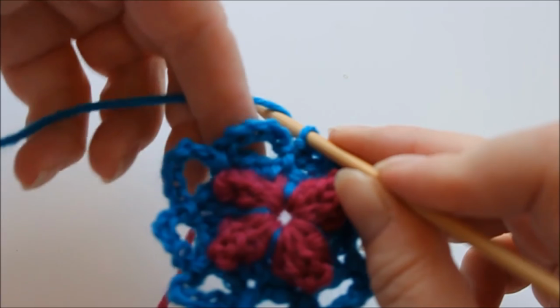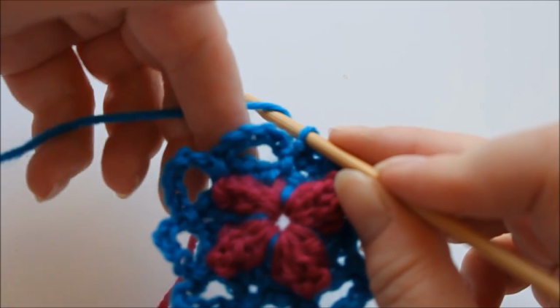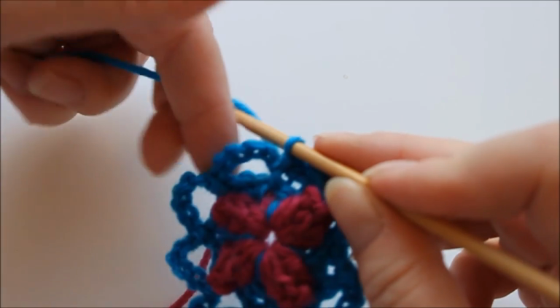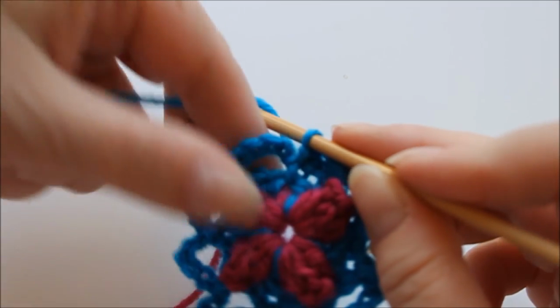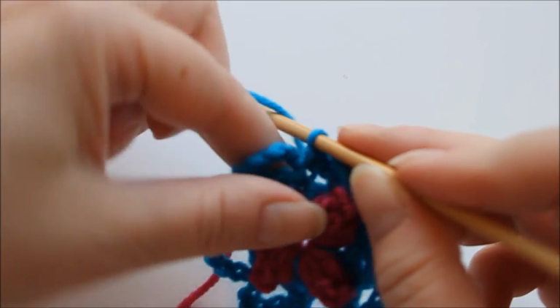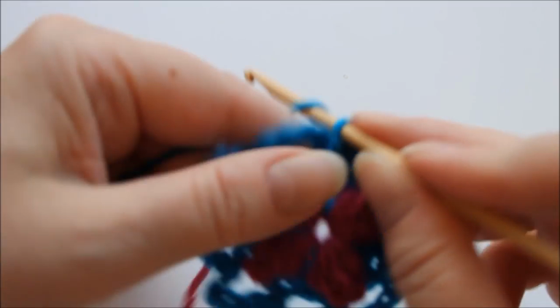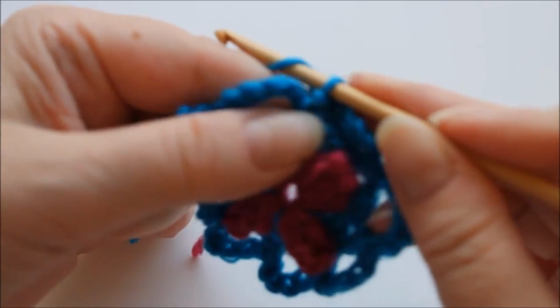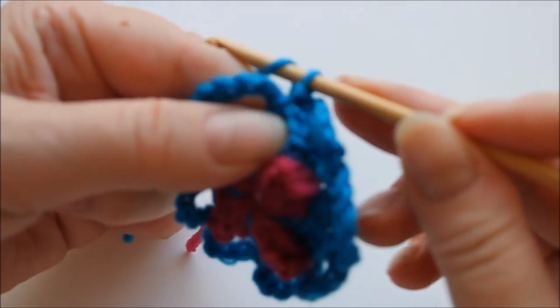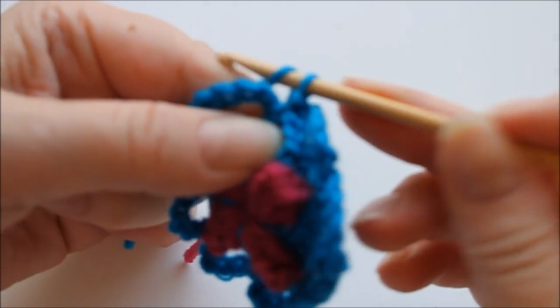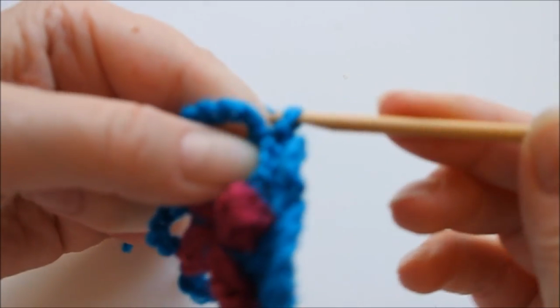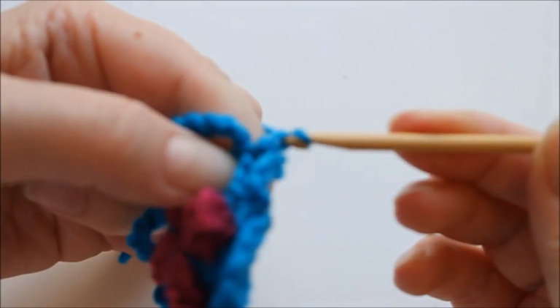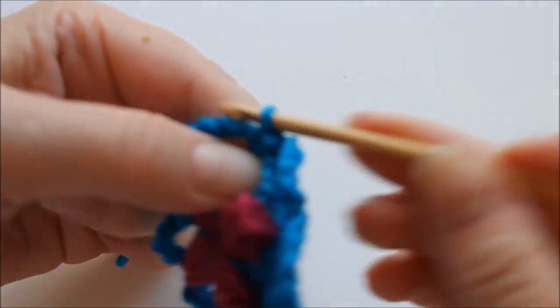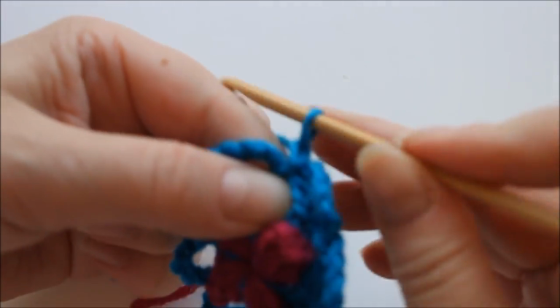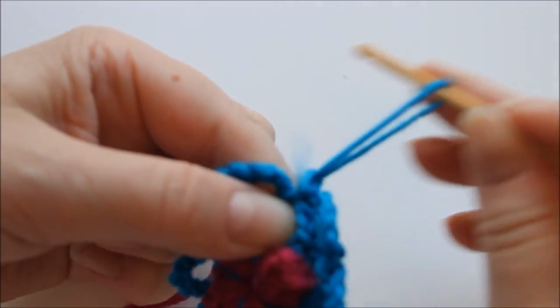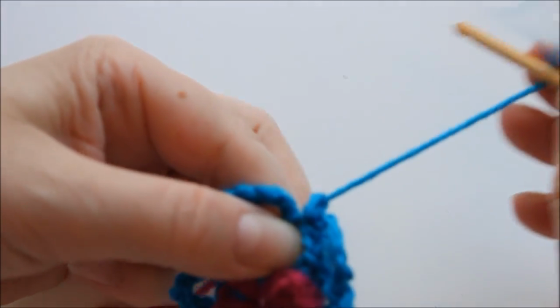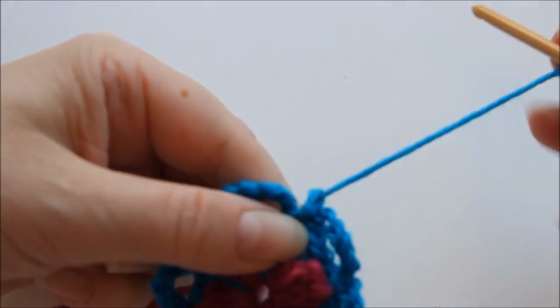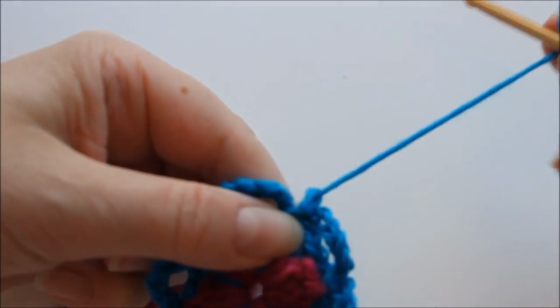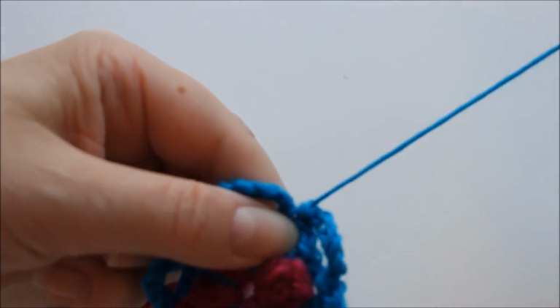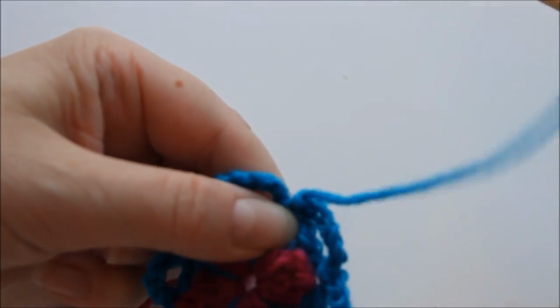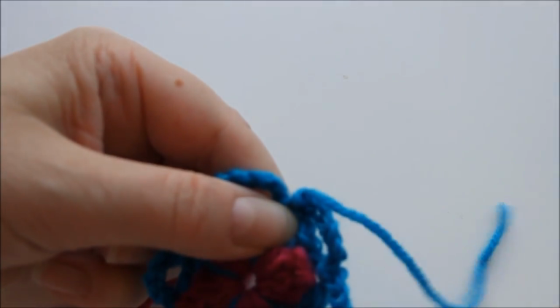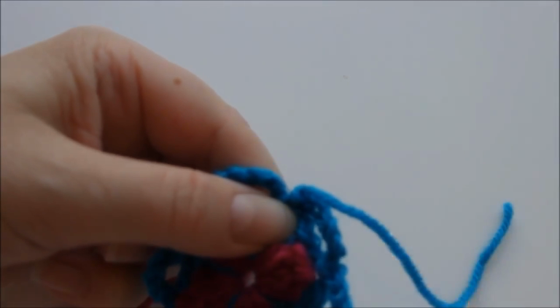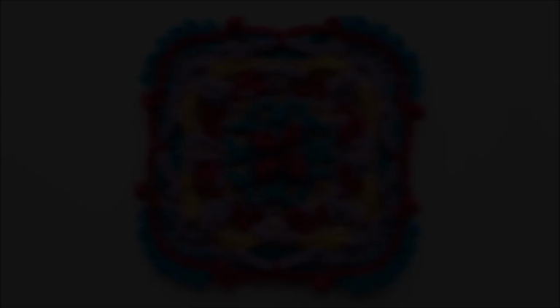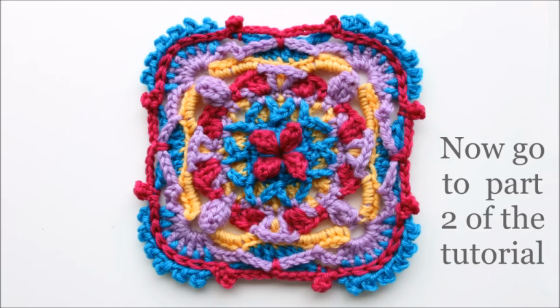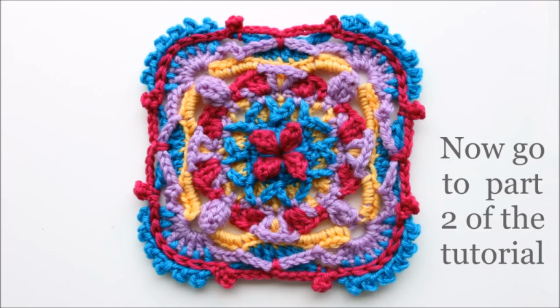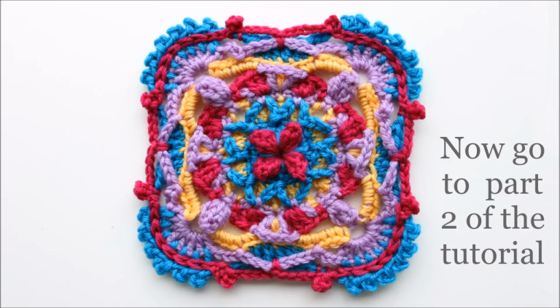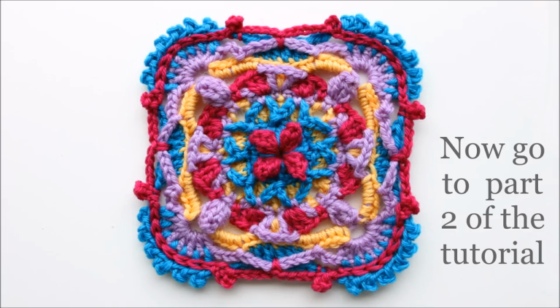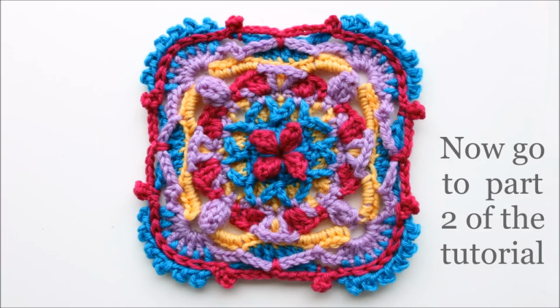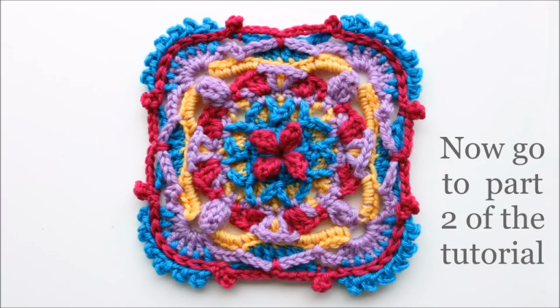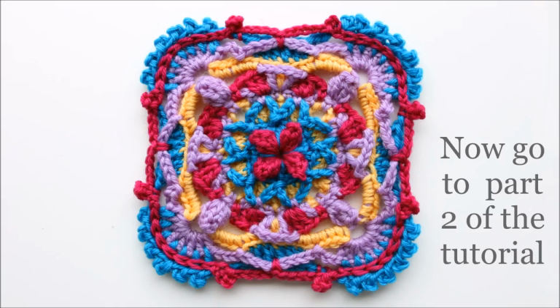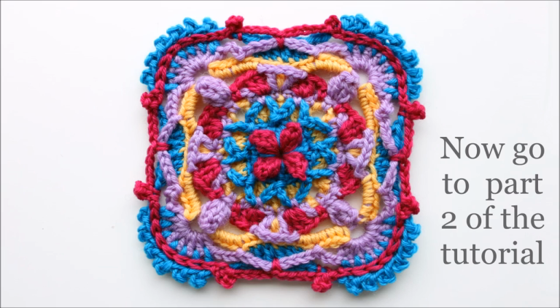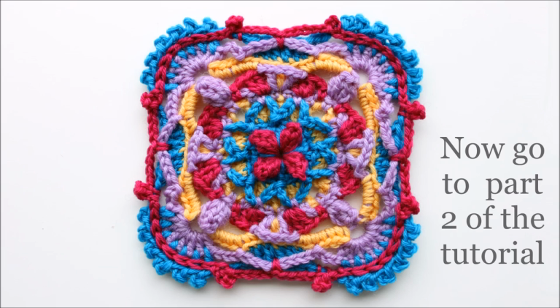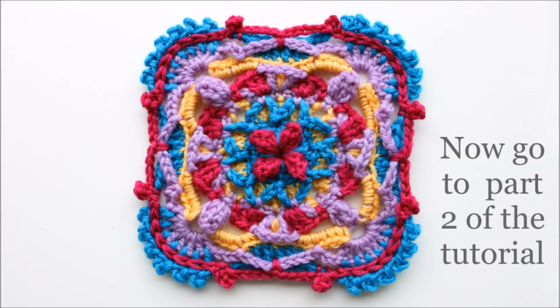After cutting, pull the yarn through to finish off.